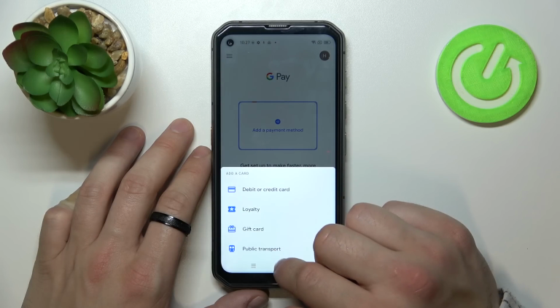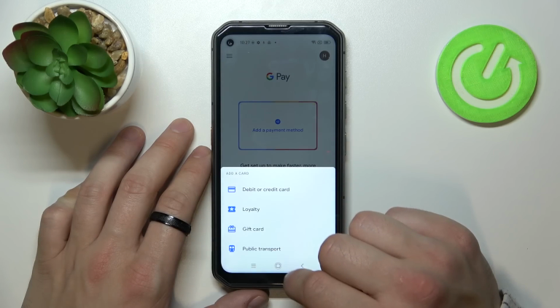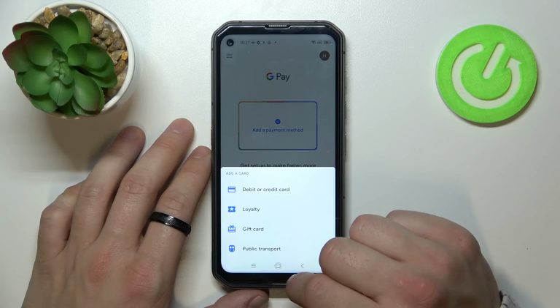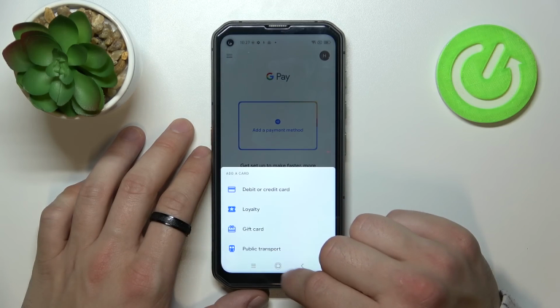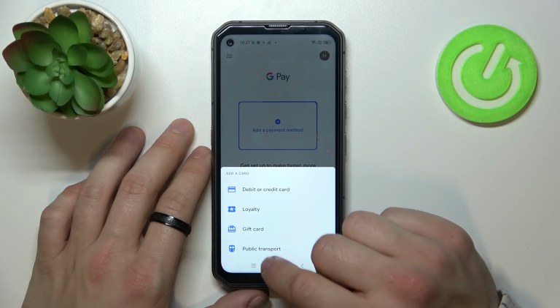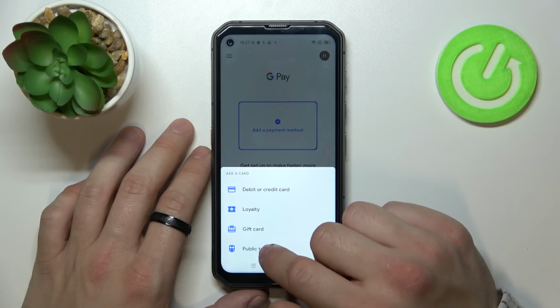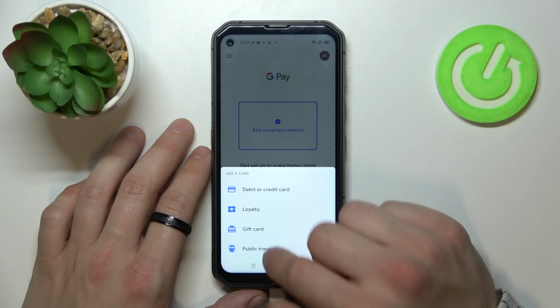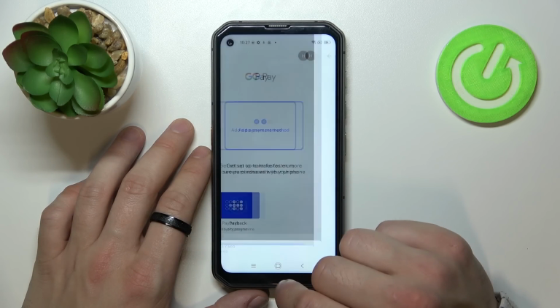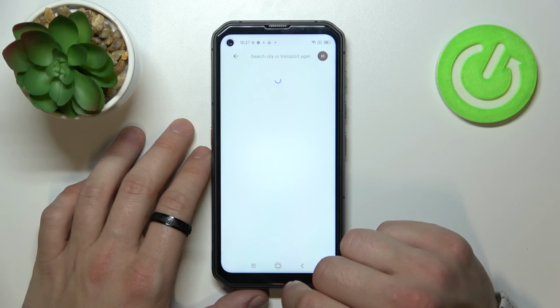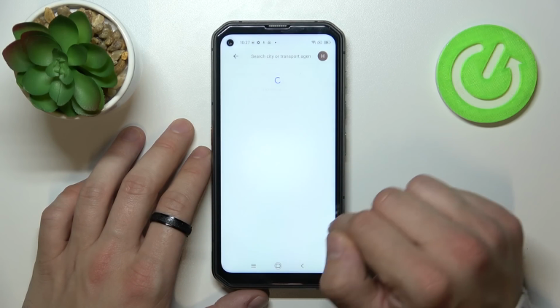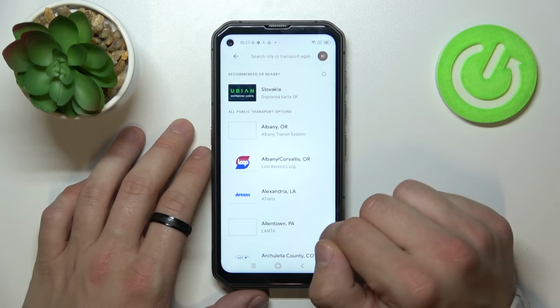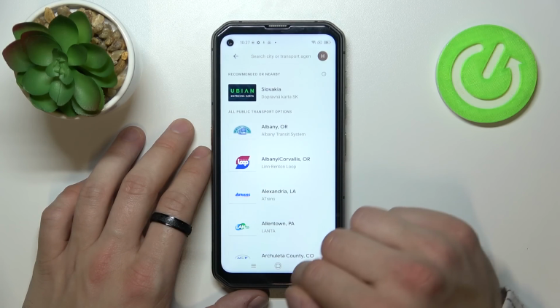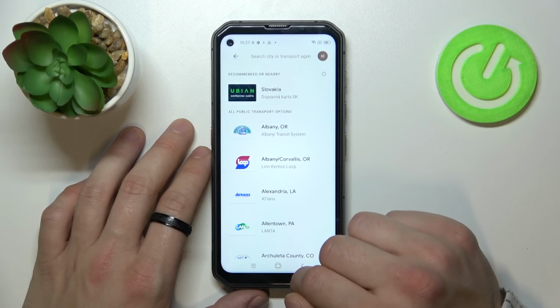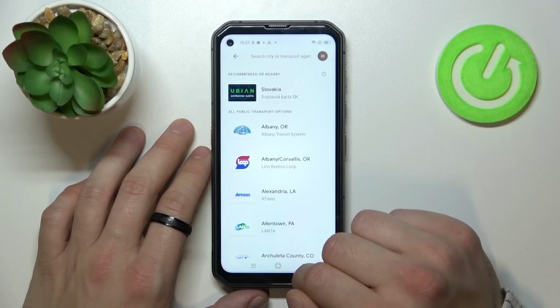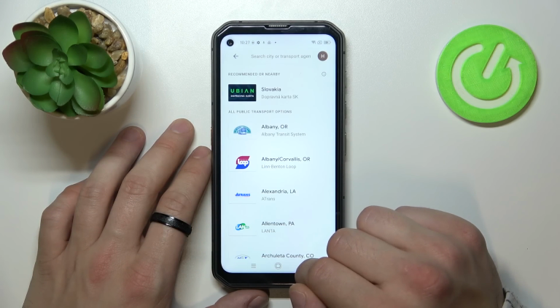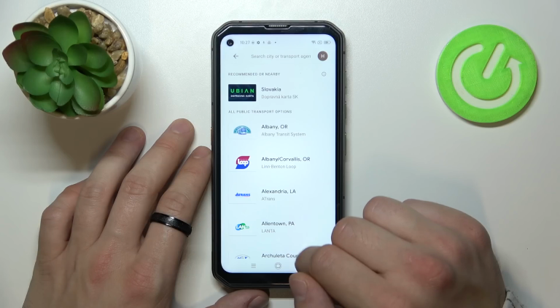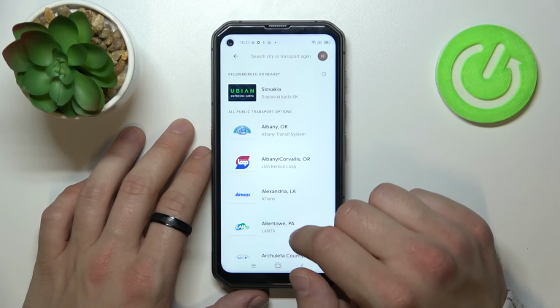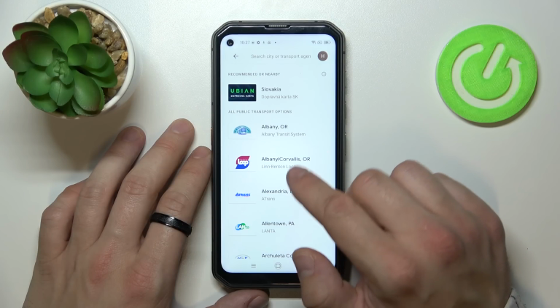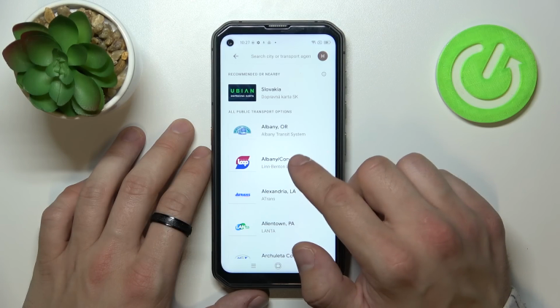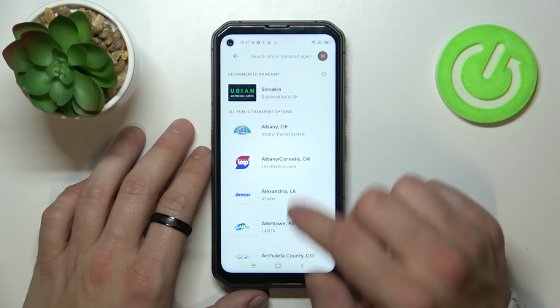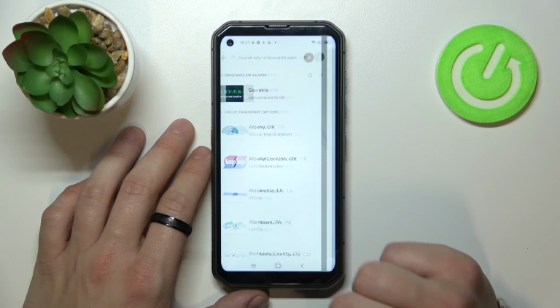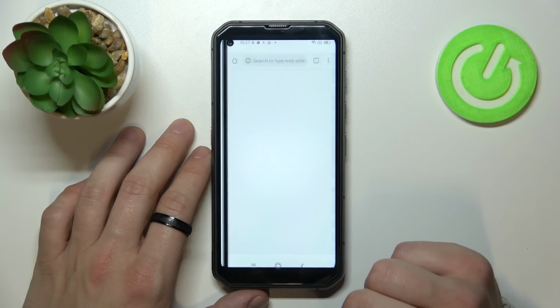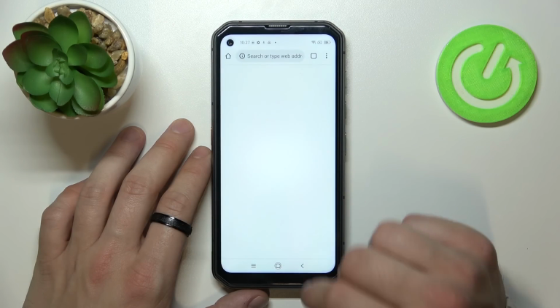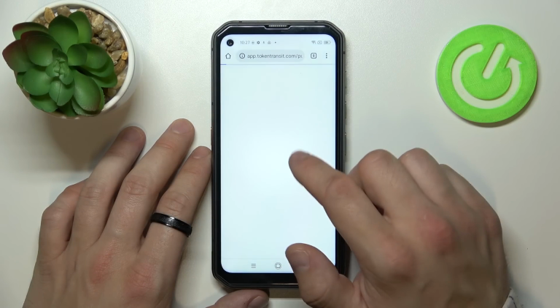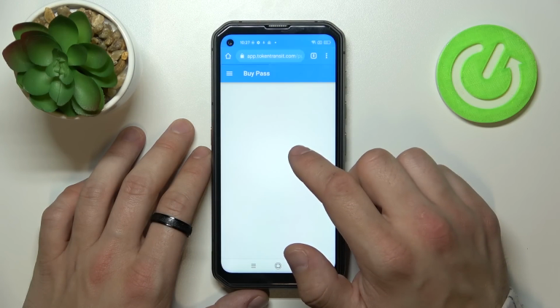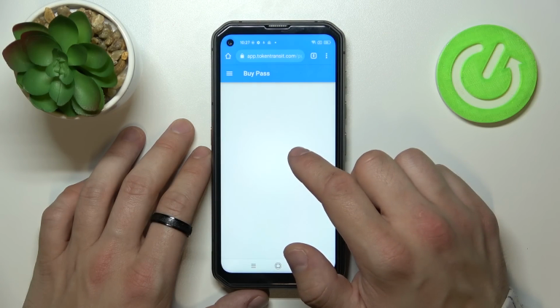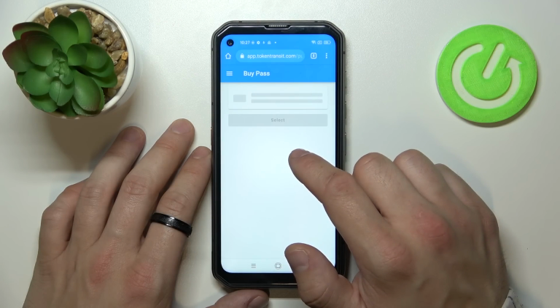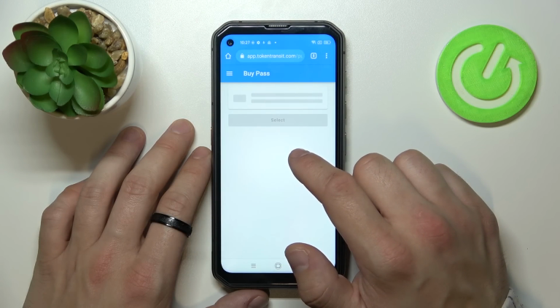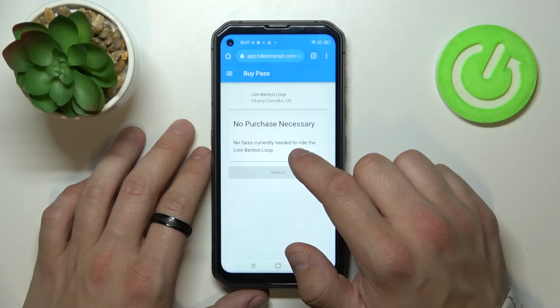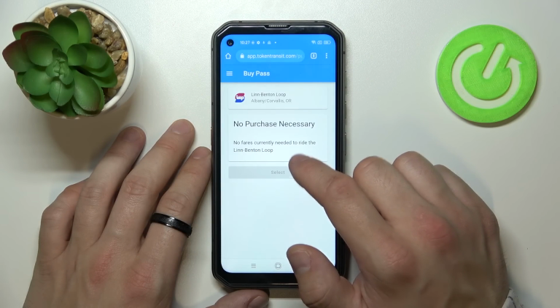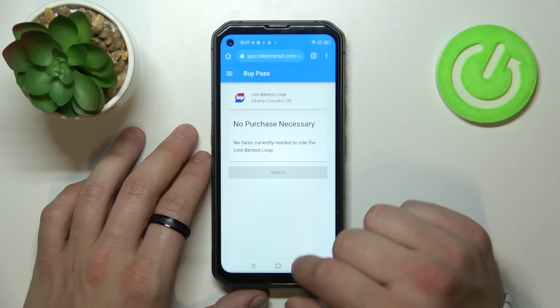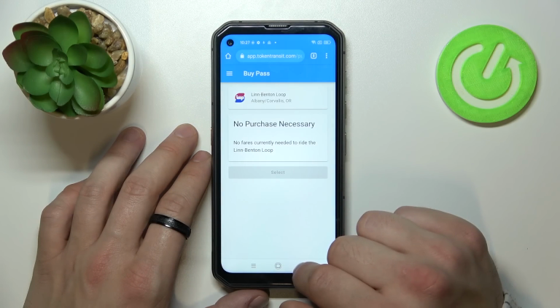The last card you can add is public transport. If you are able to find your public transport, select it and you will be redirected to a website where you have to finish the sign-up form.